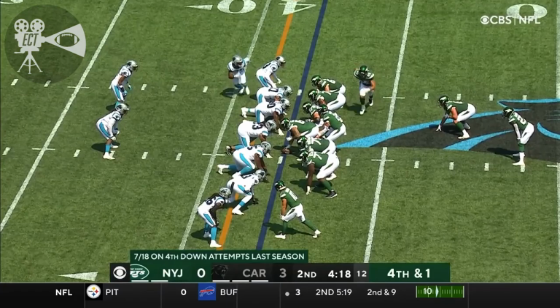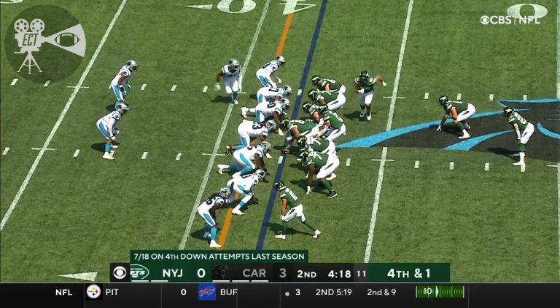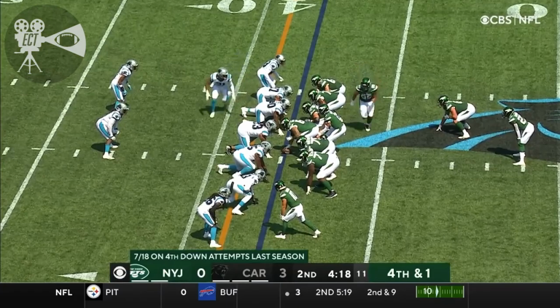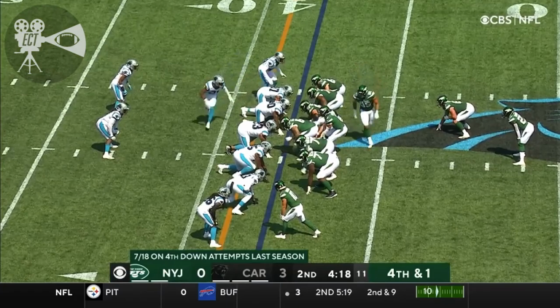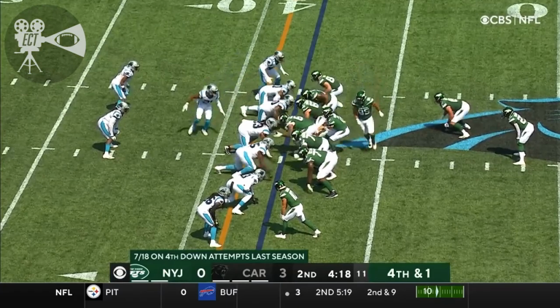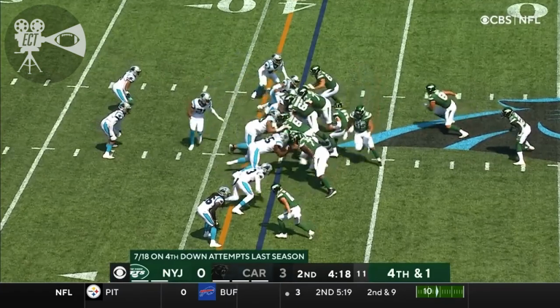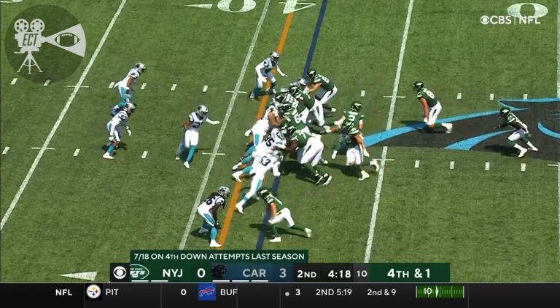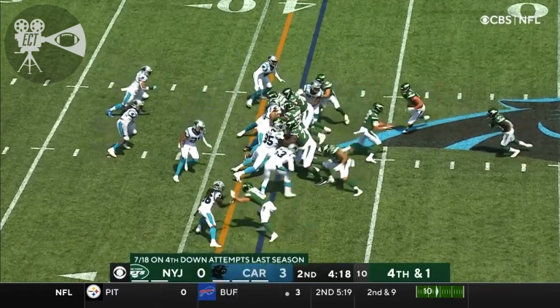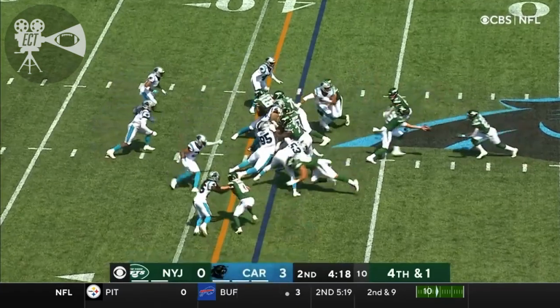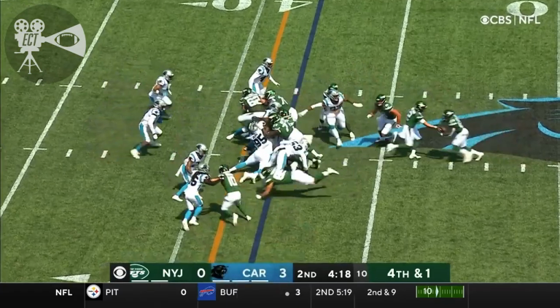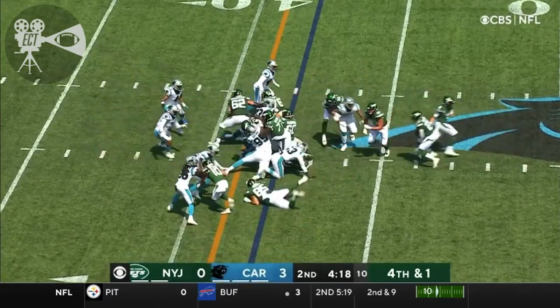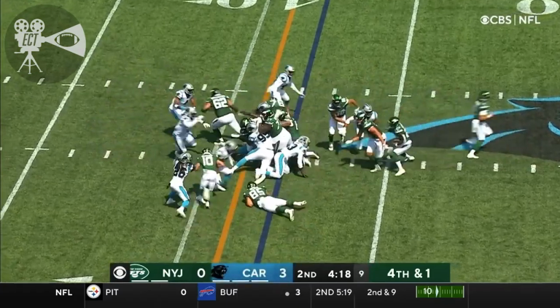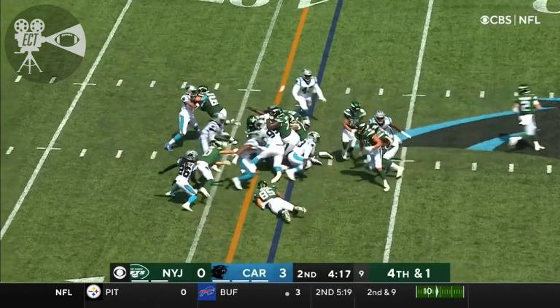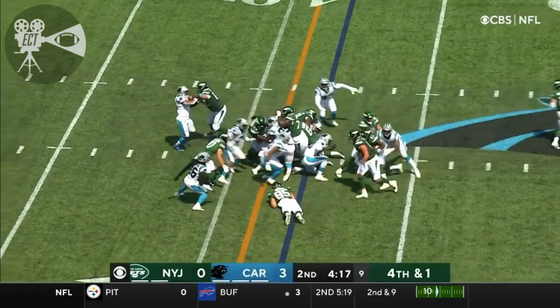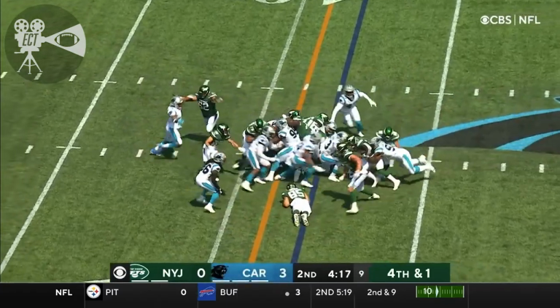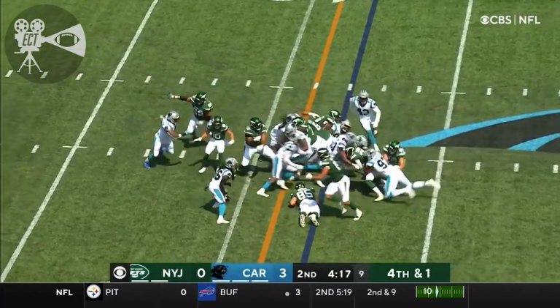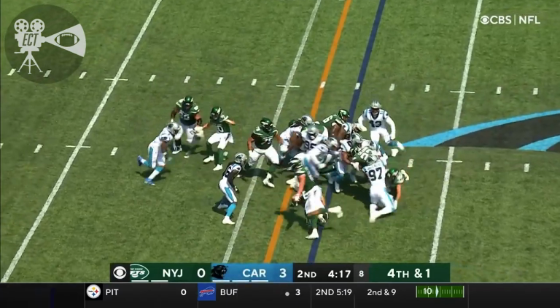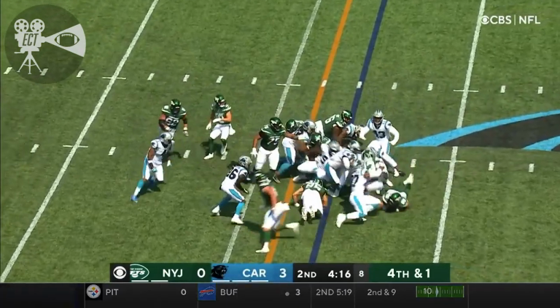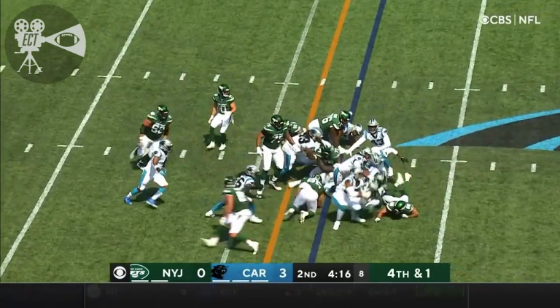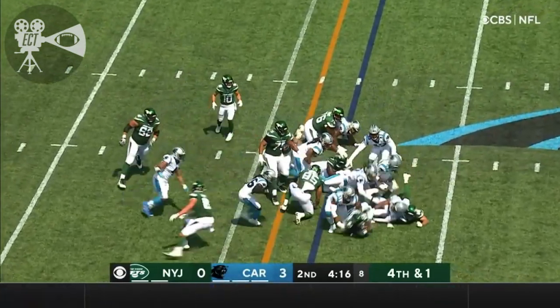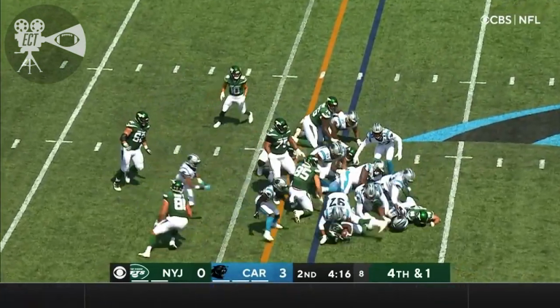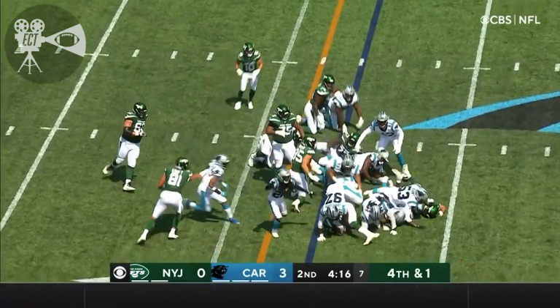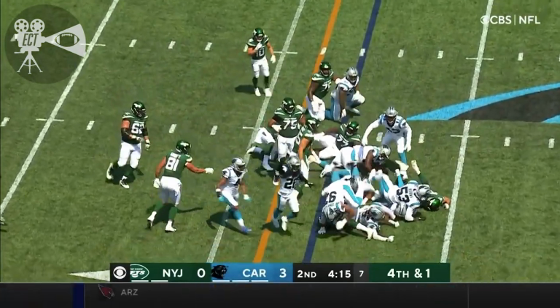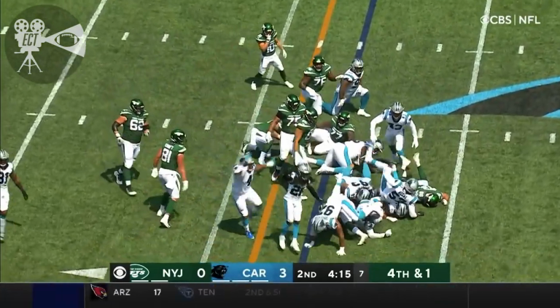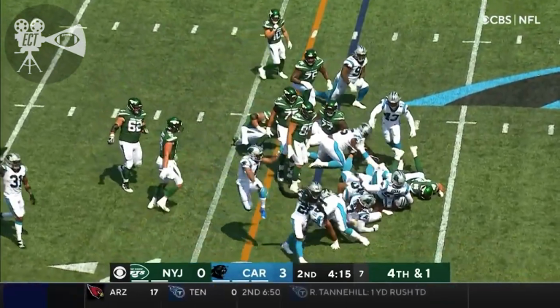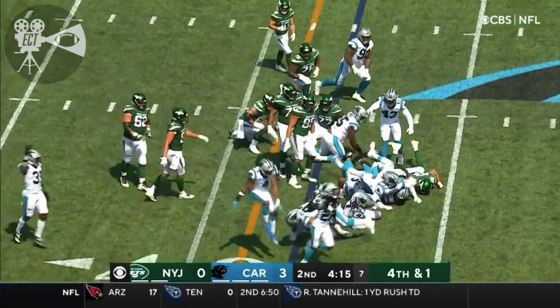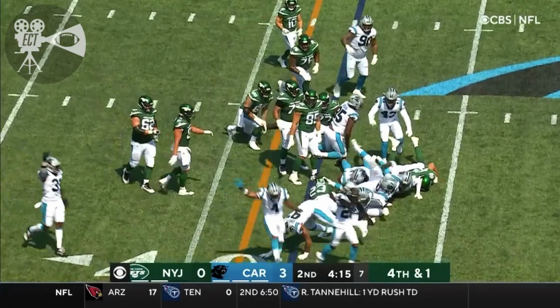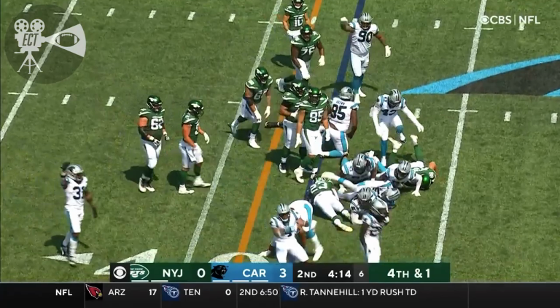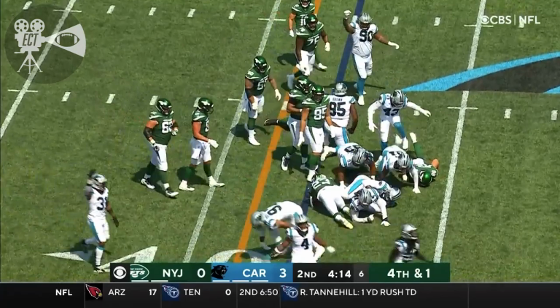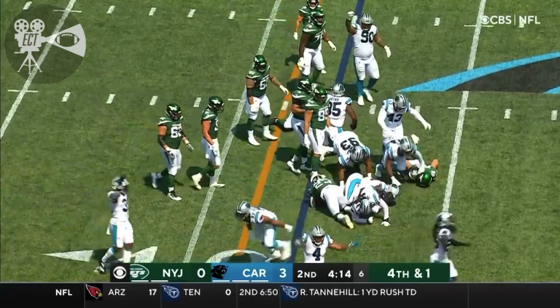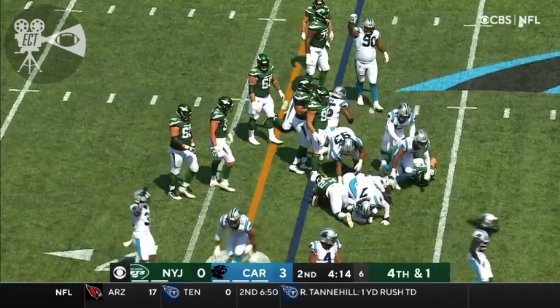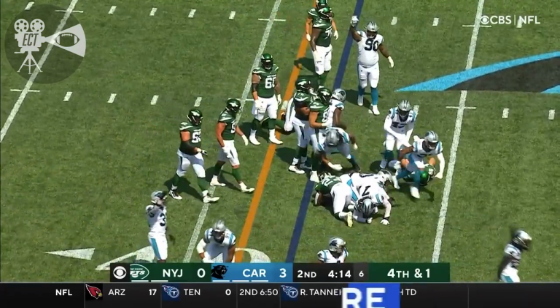And what this Jets team needs — Coleman, the running back, takes the handoff, and he is spun down by Groves.